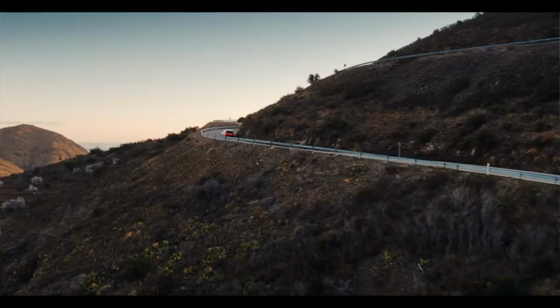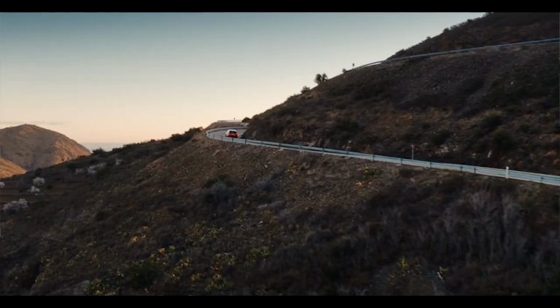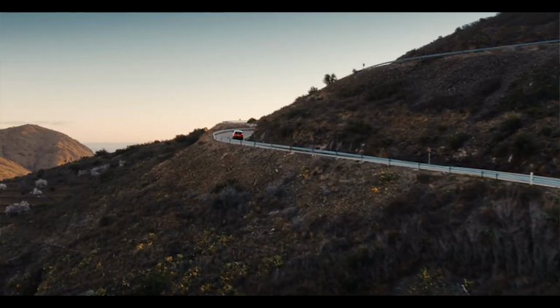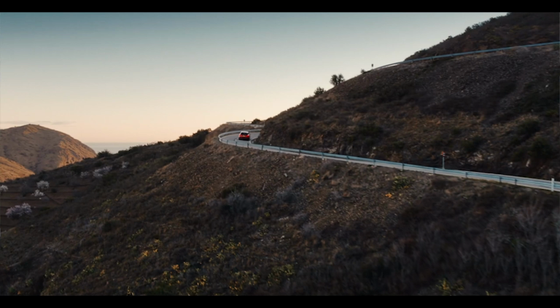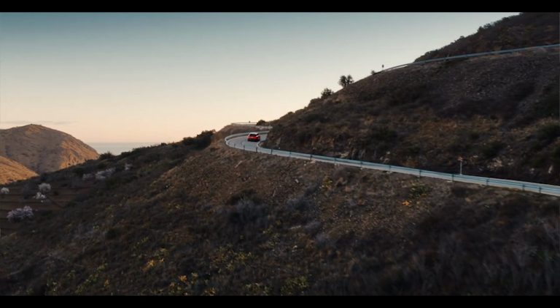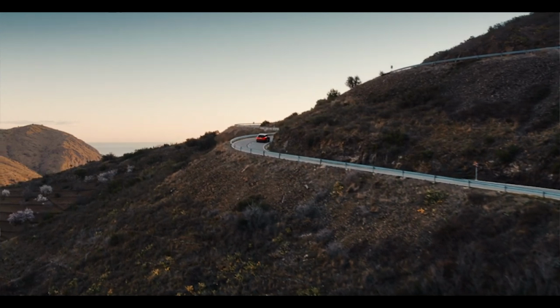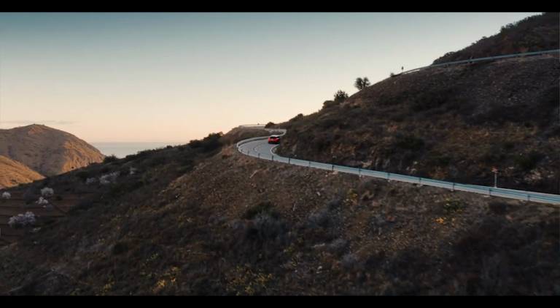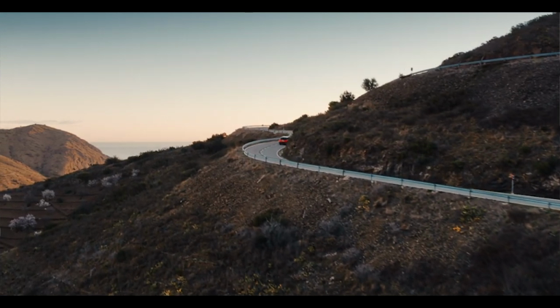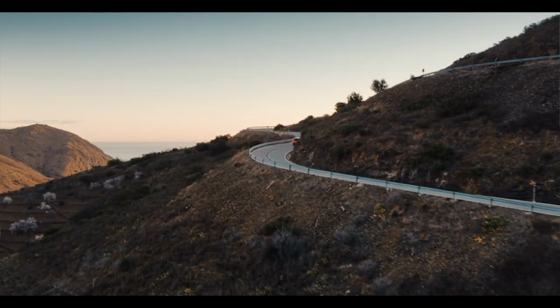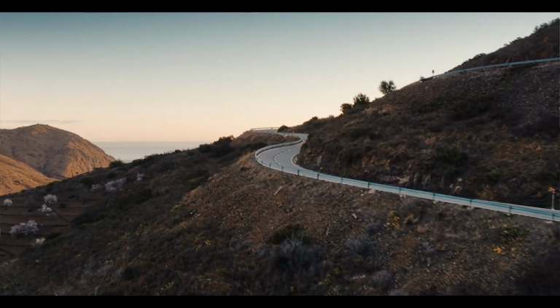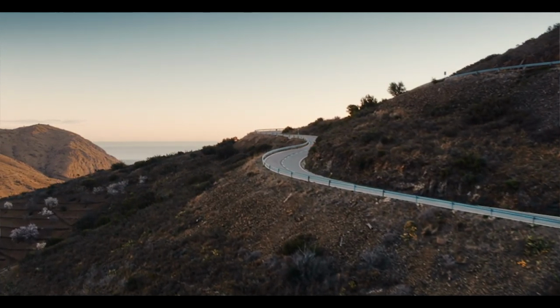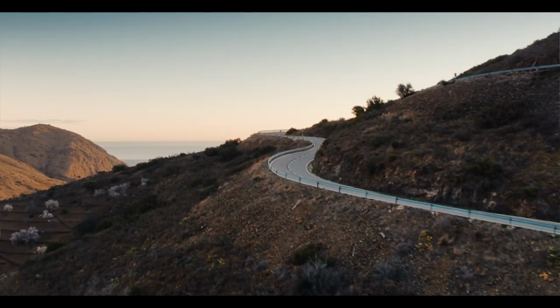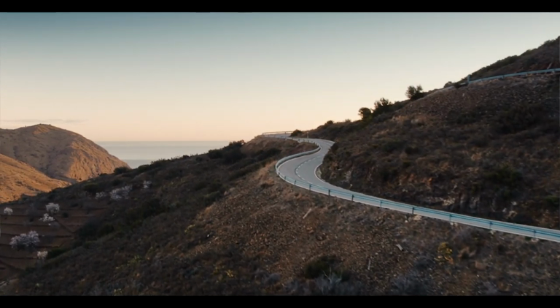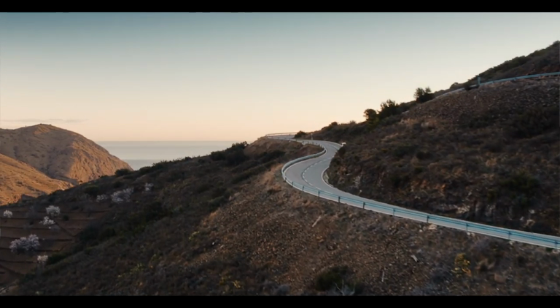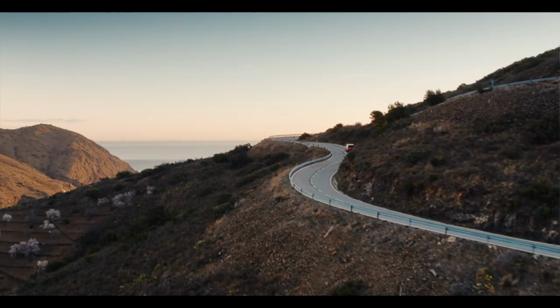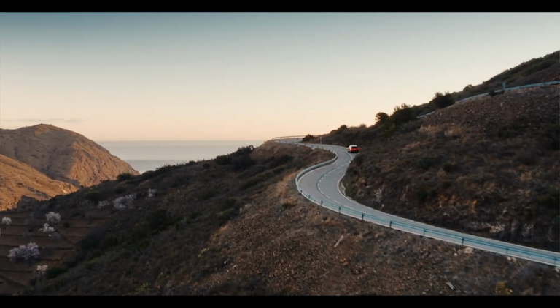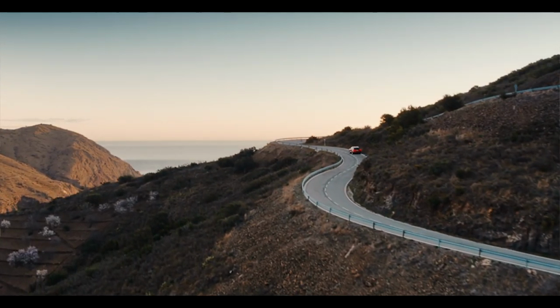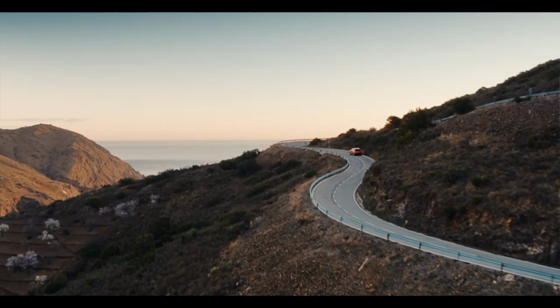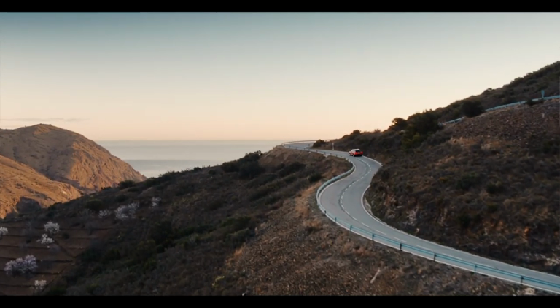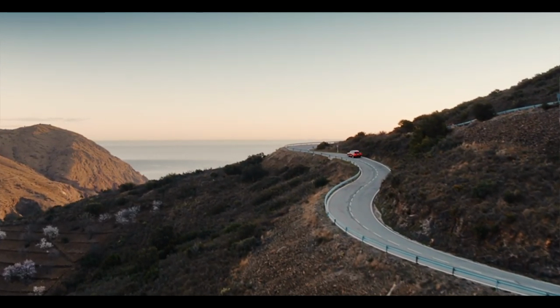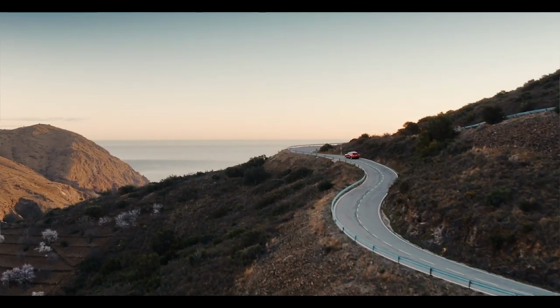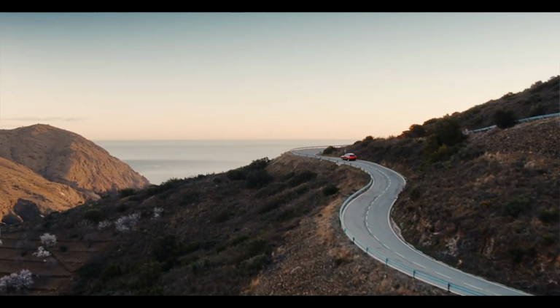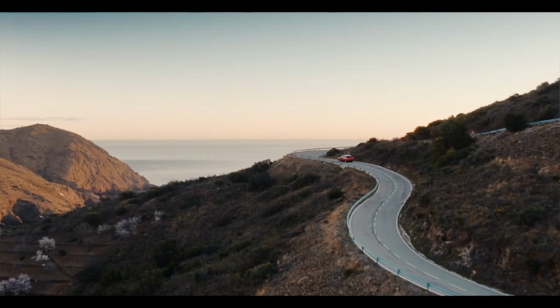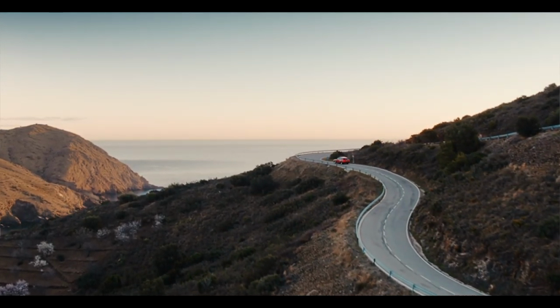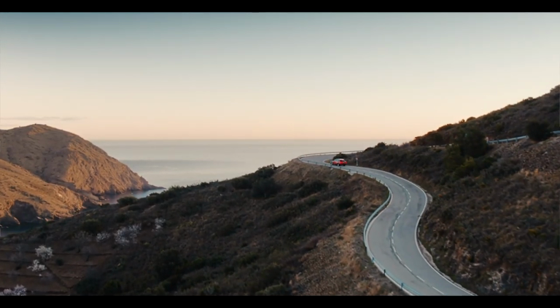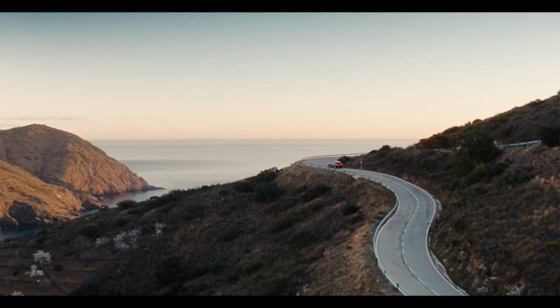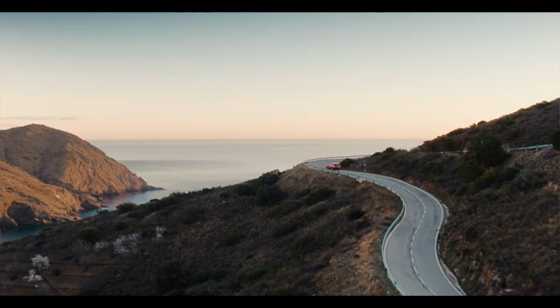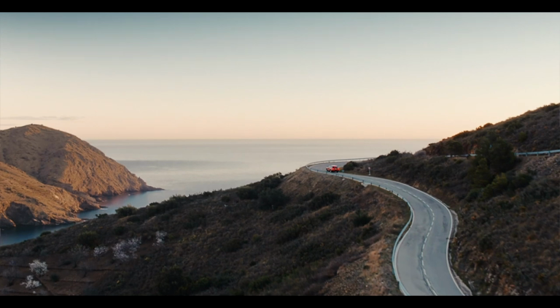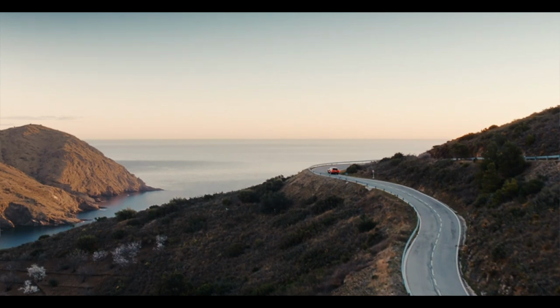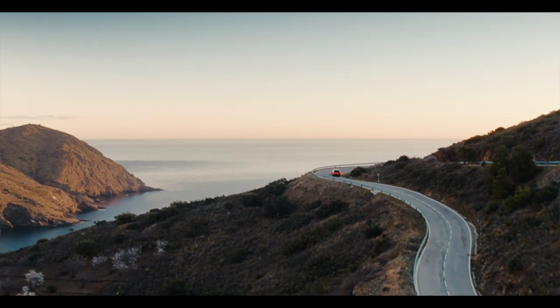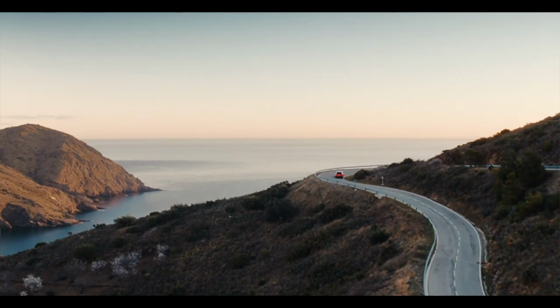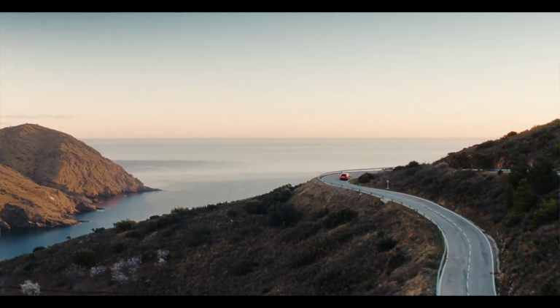The W12 and V8 offer something very different, and that's exactly what we've tried to do — we're just extending the appeal of the Bentayga.